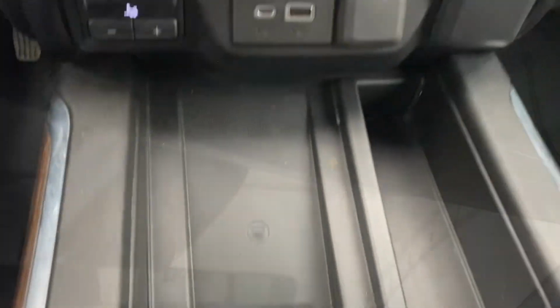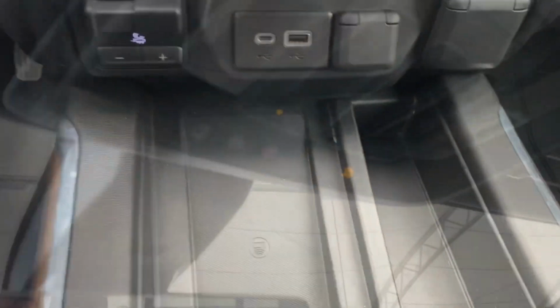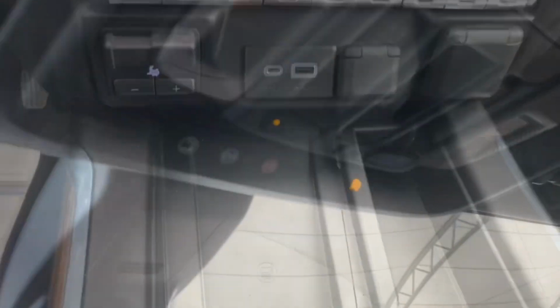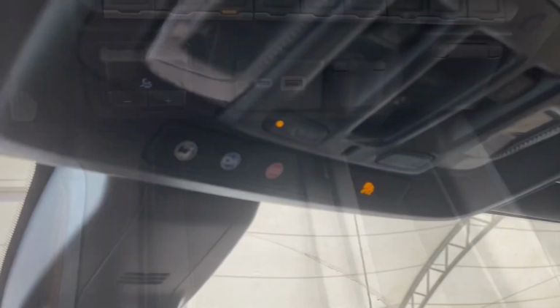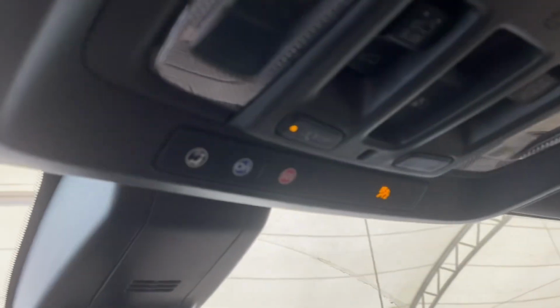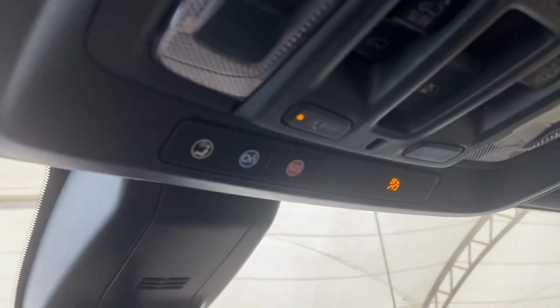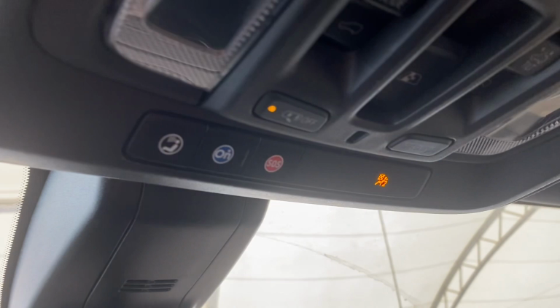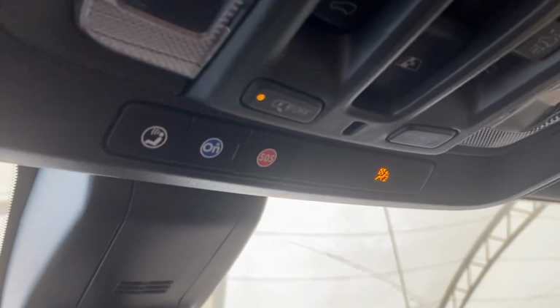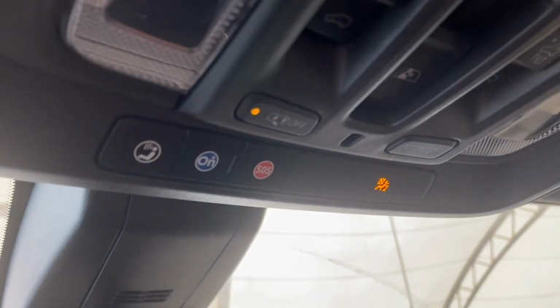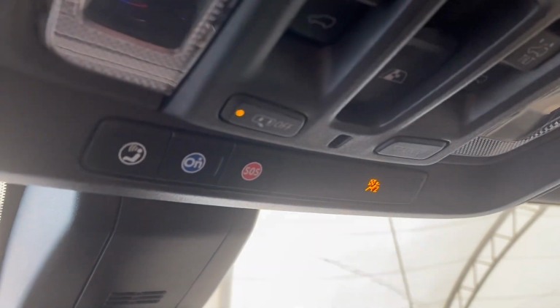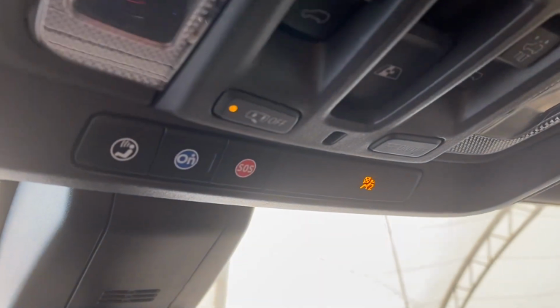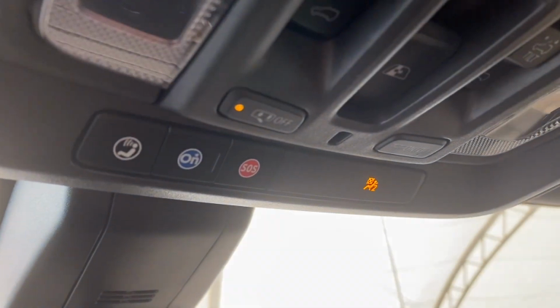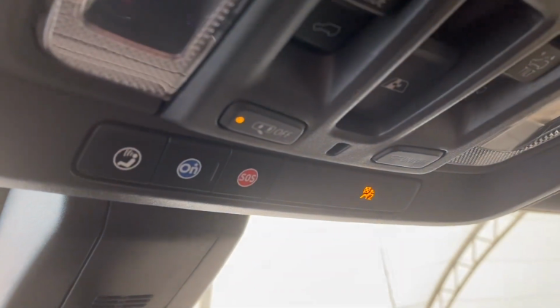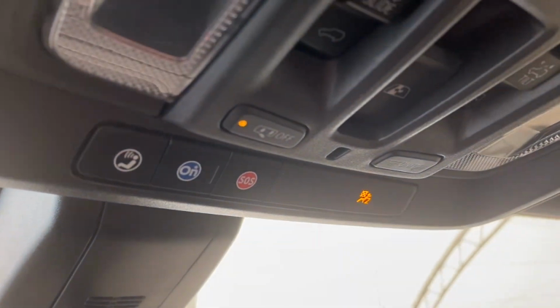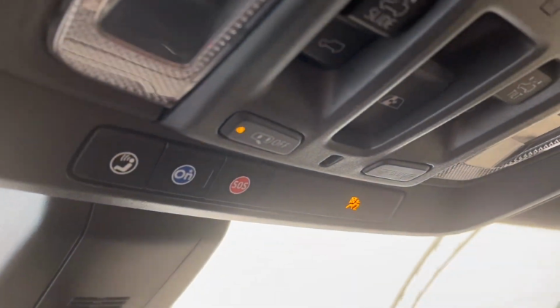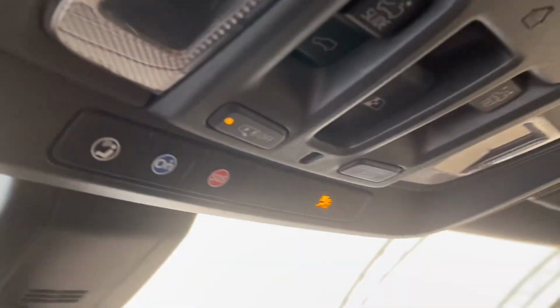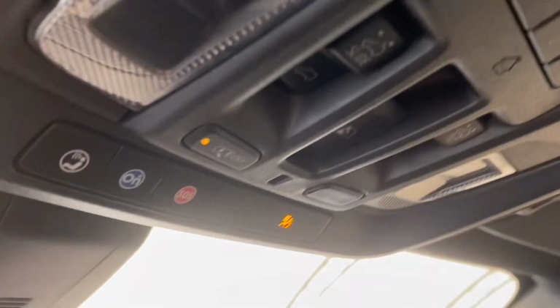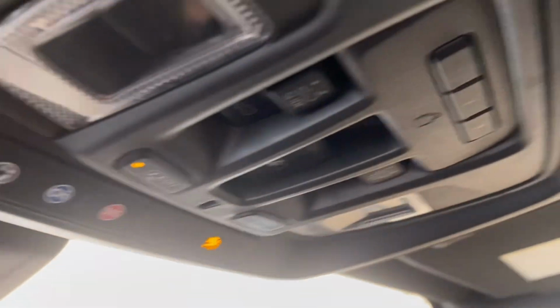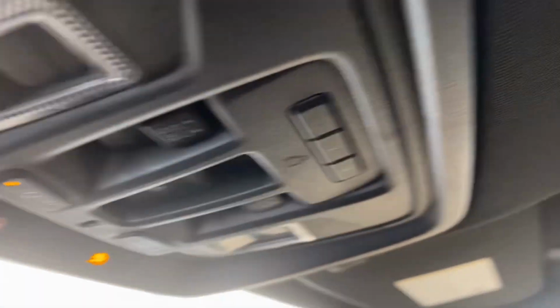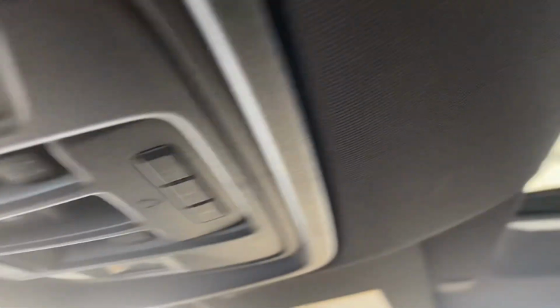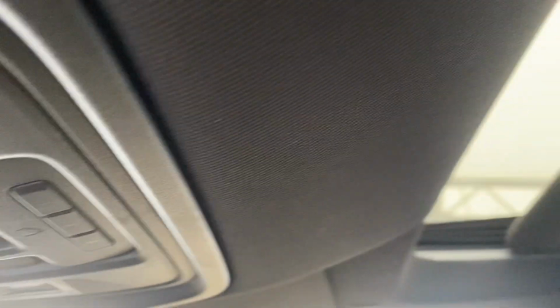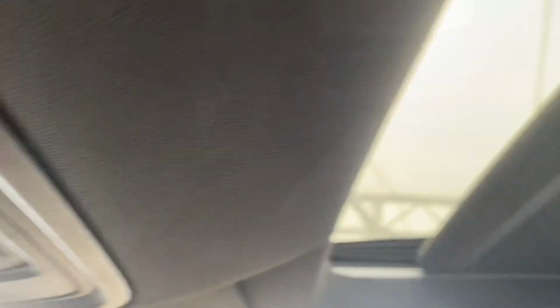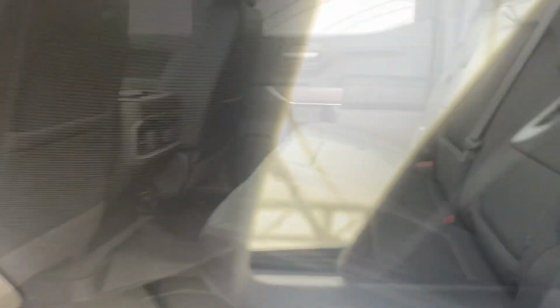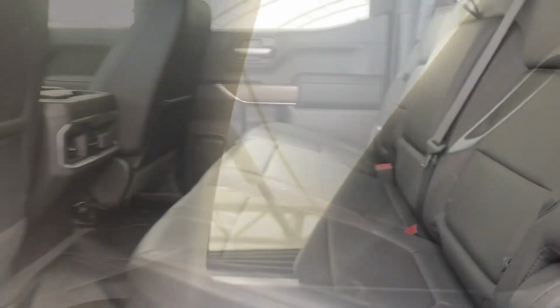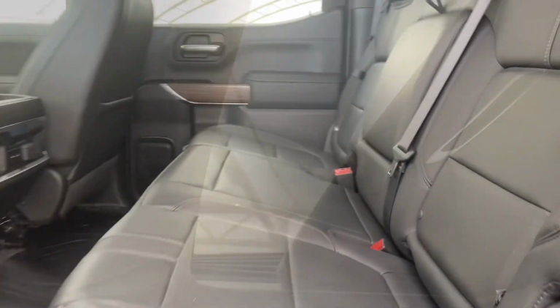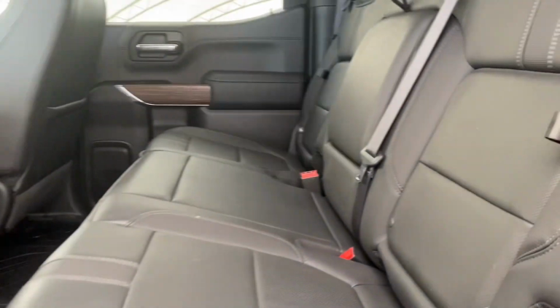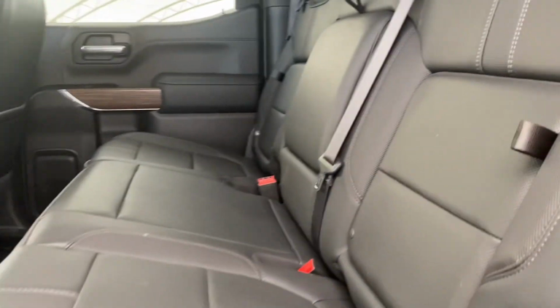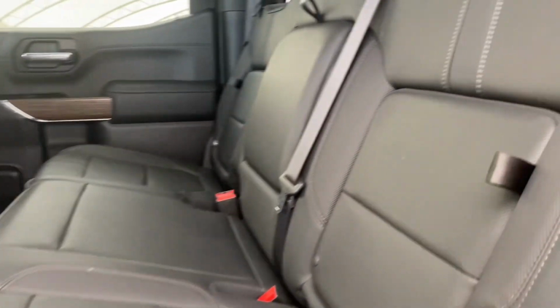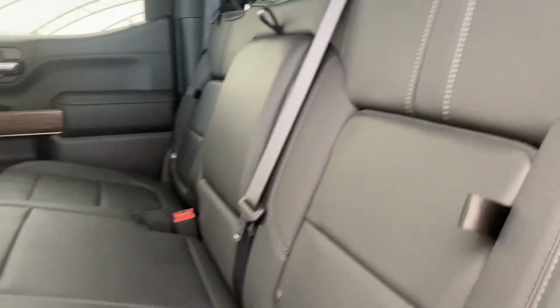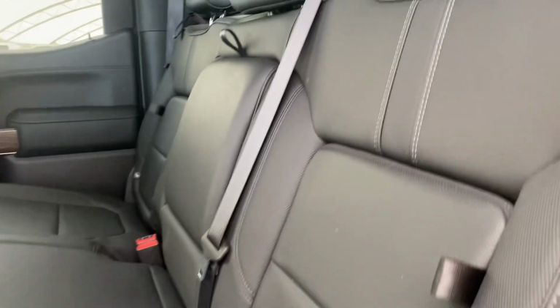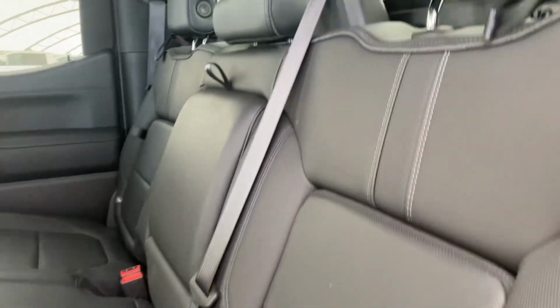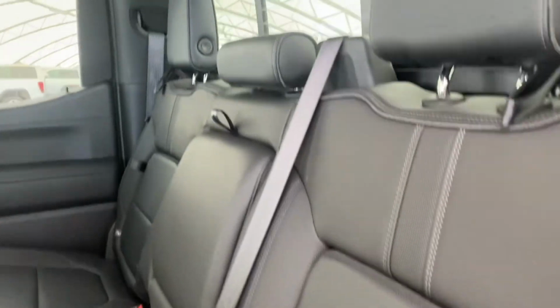Taking a quick peek above, you can find the OnStar blue button, the SOS button, and controls for the sunroof. To the back you can see more of that beautiful interior.